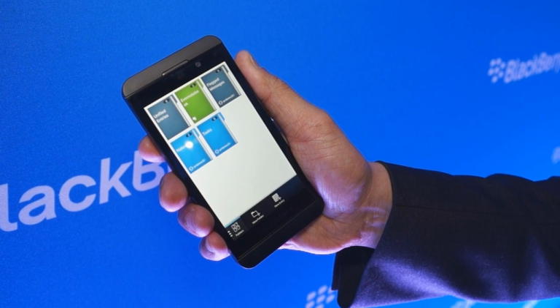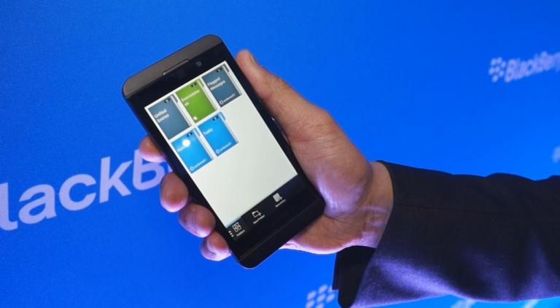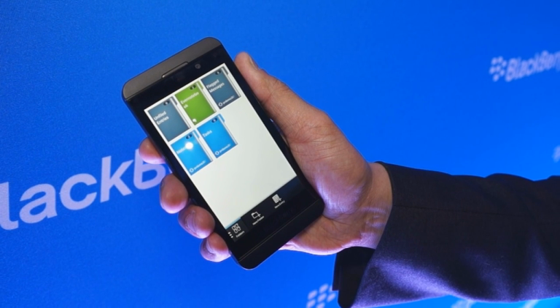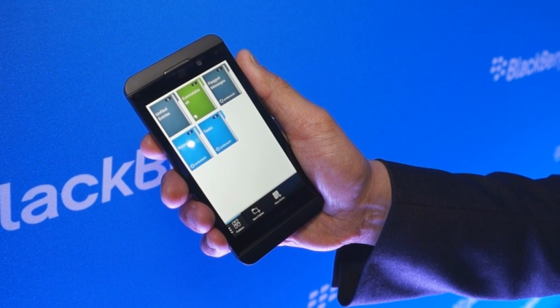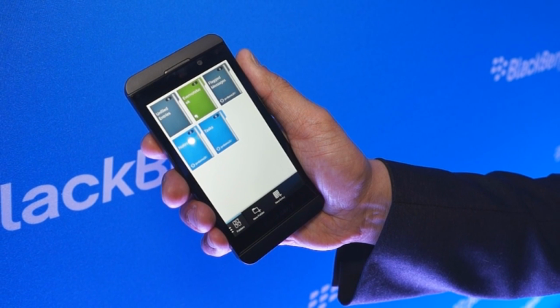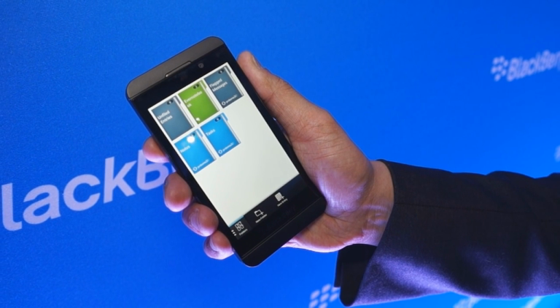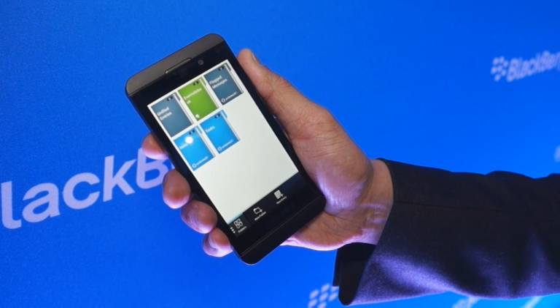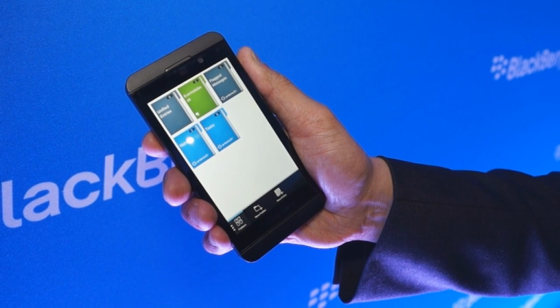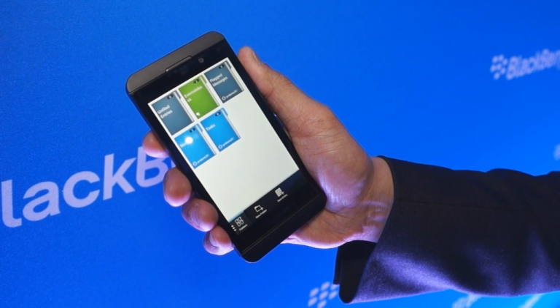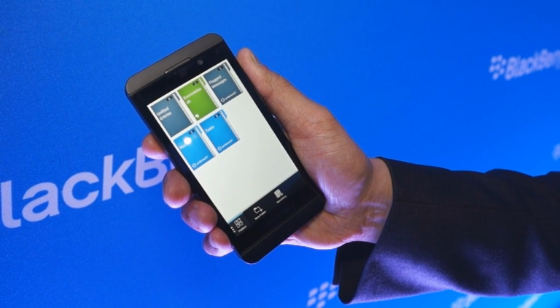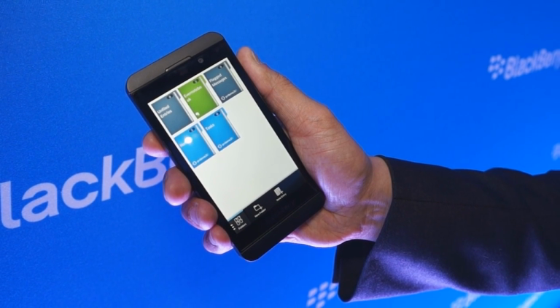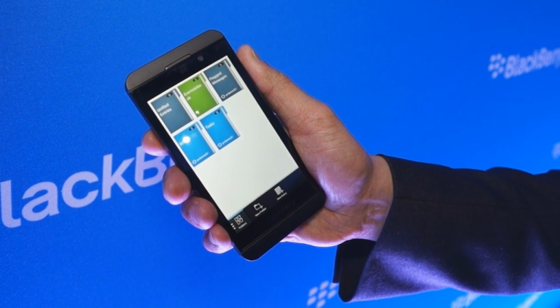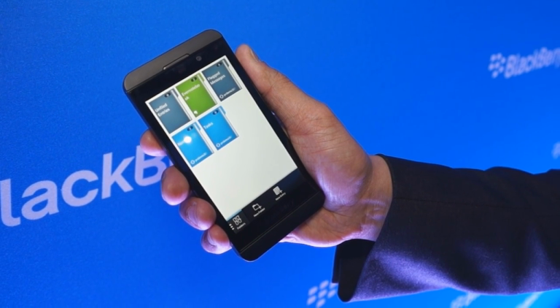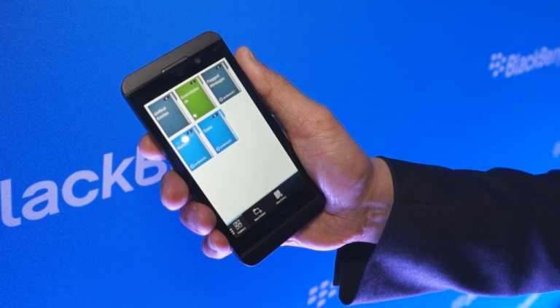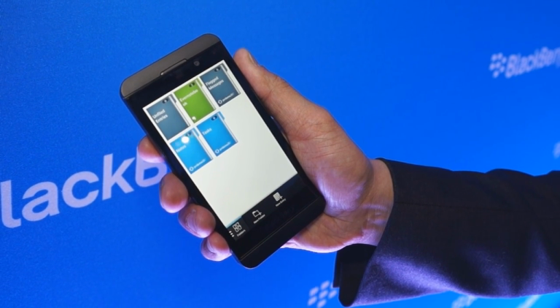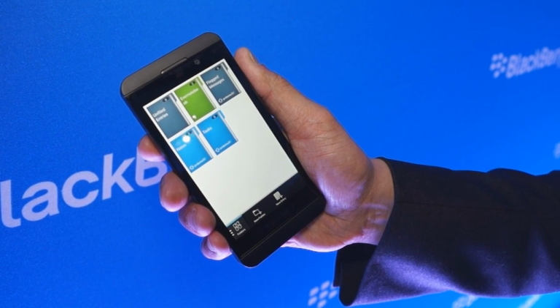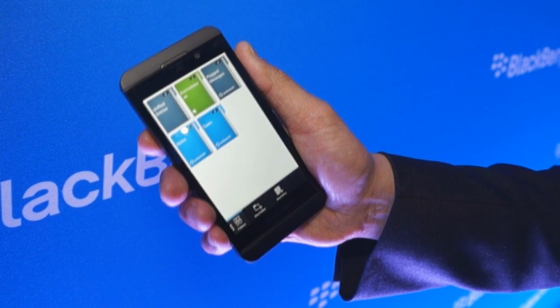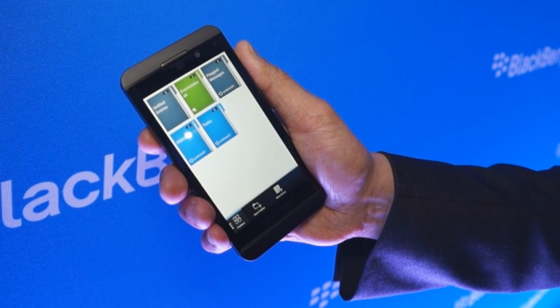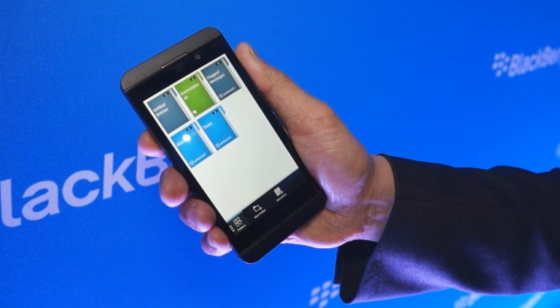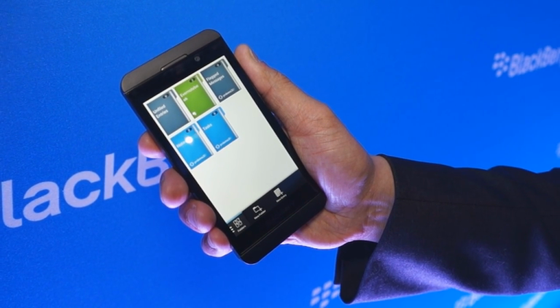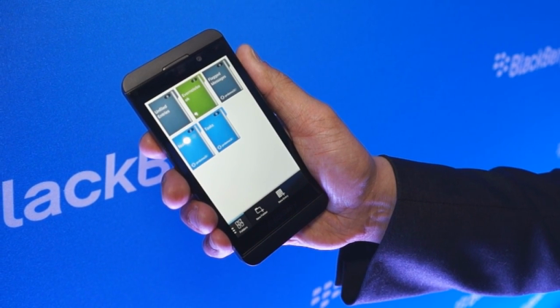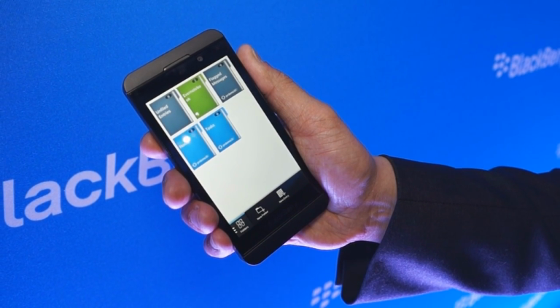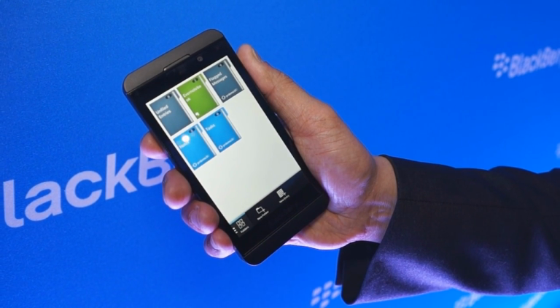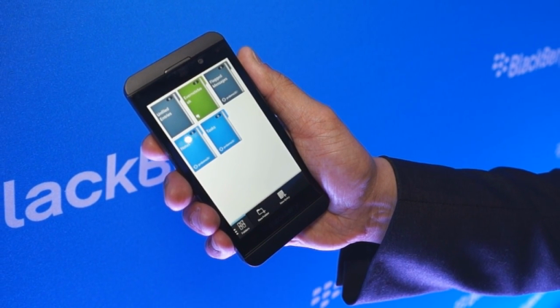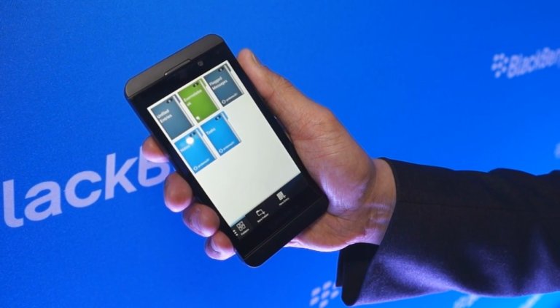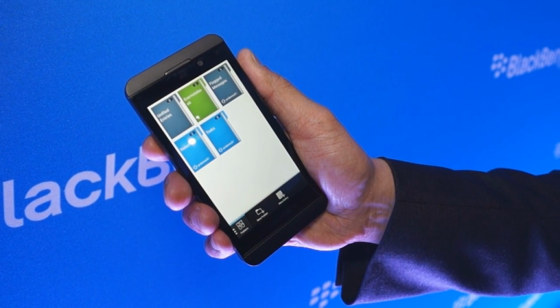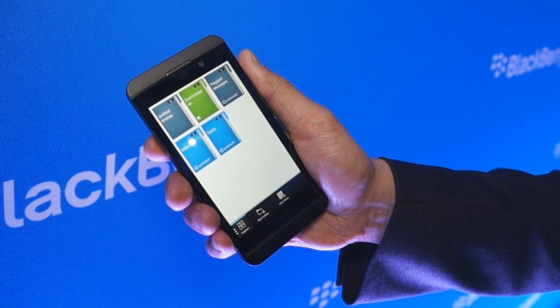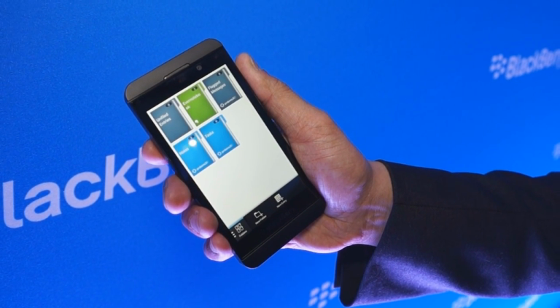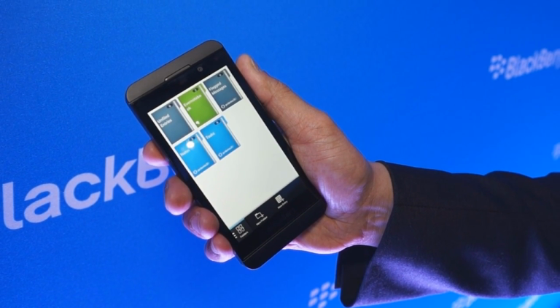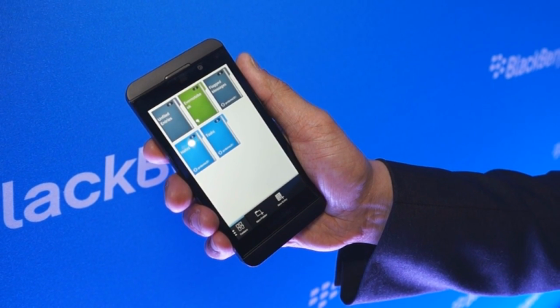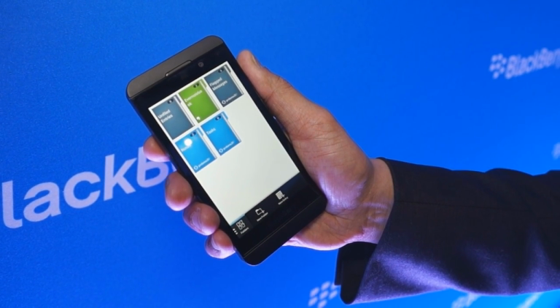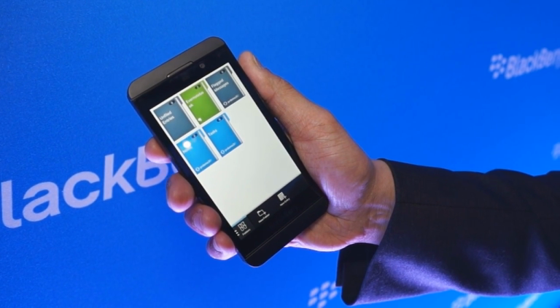These are live, always on, always connected, running applications. They're not in a paused state.